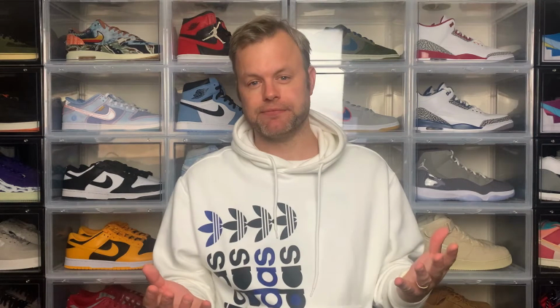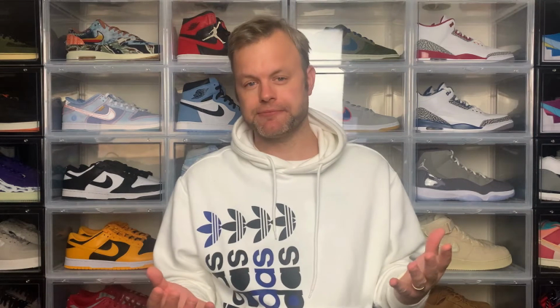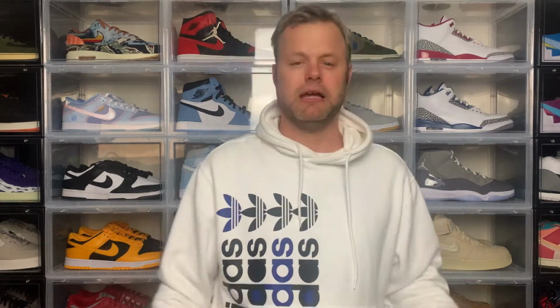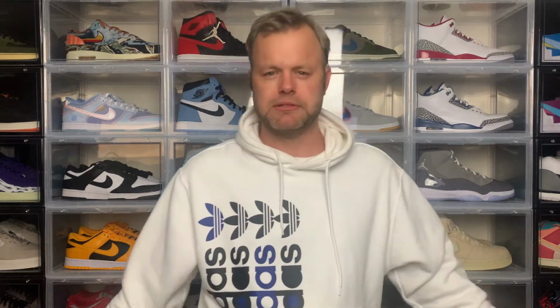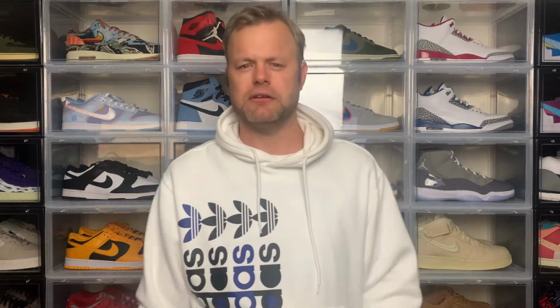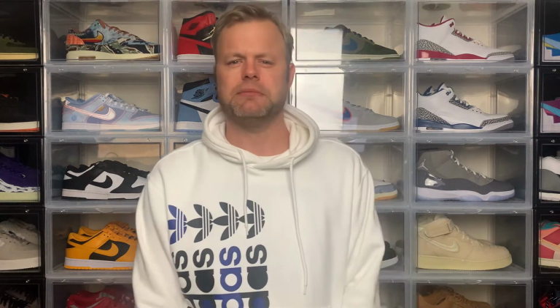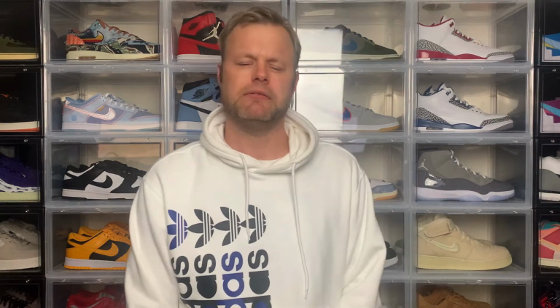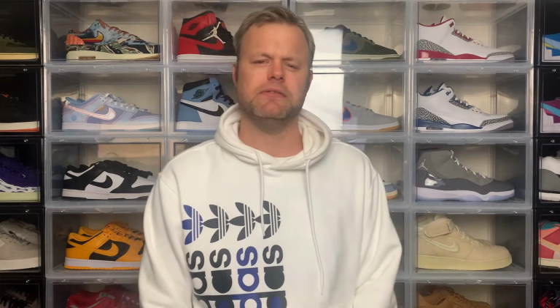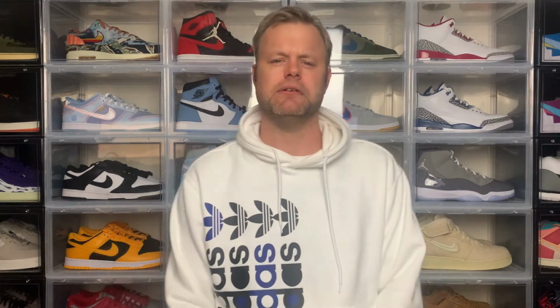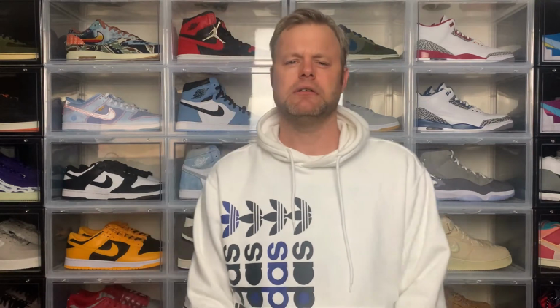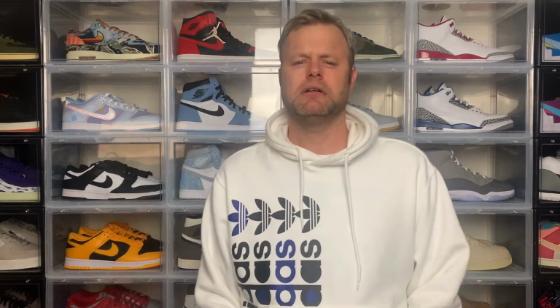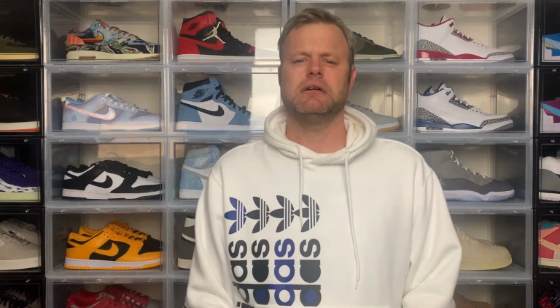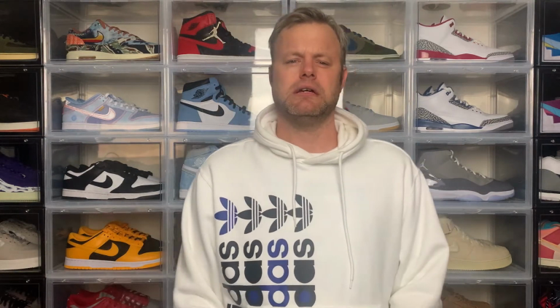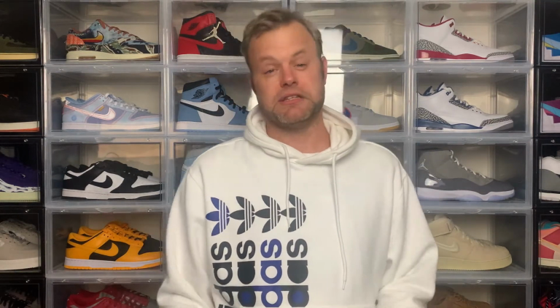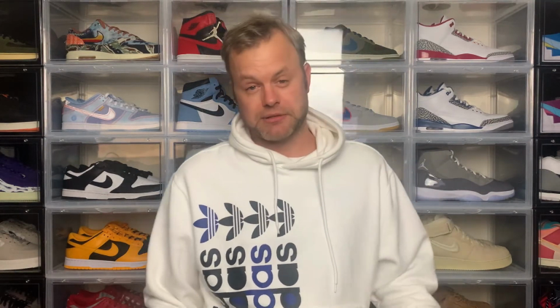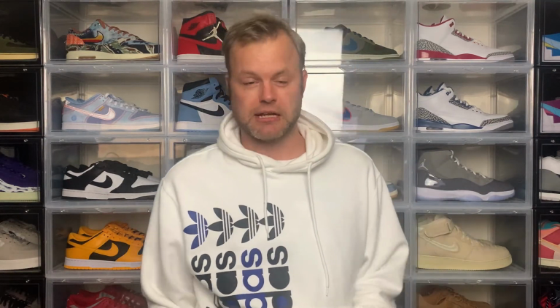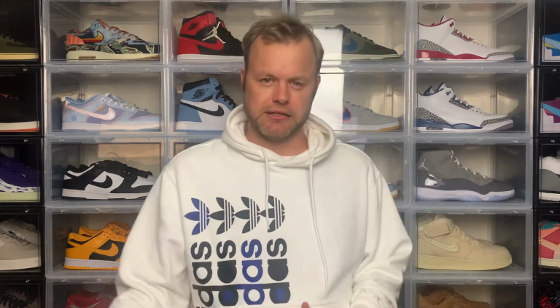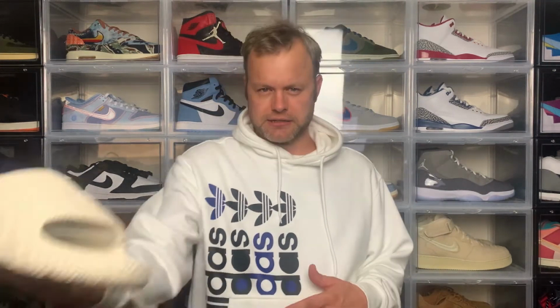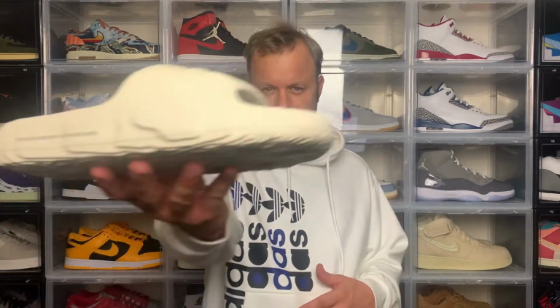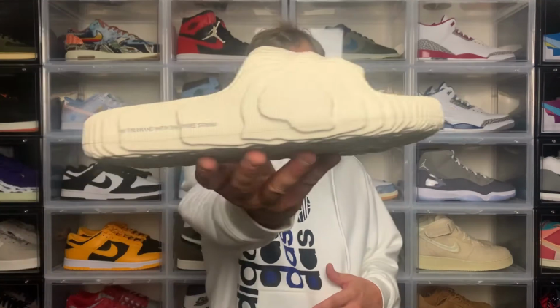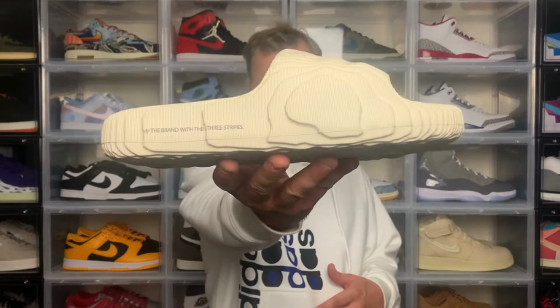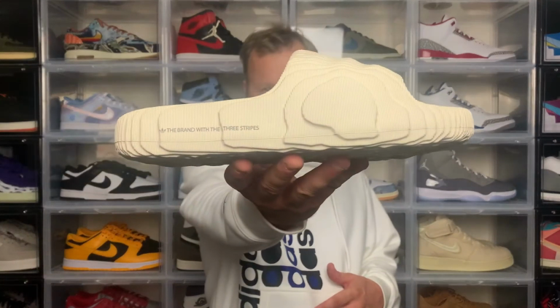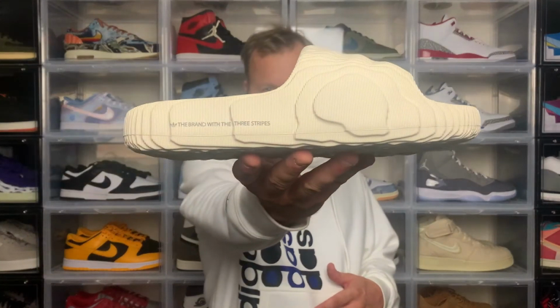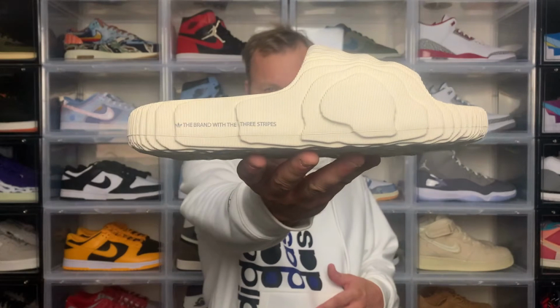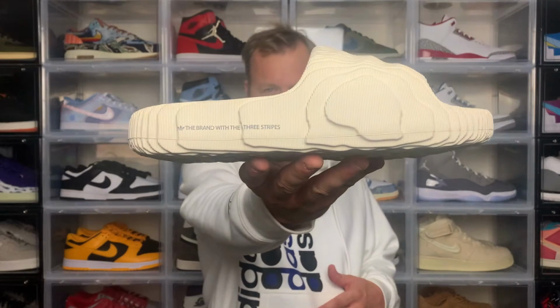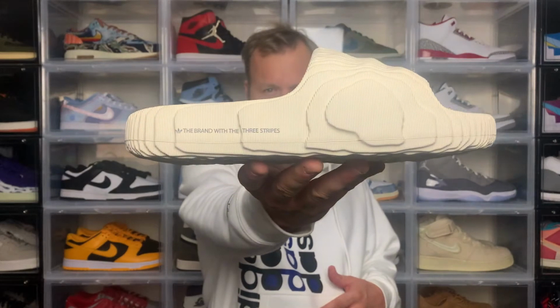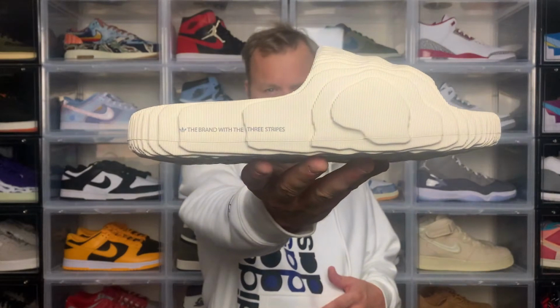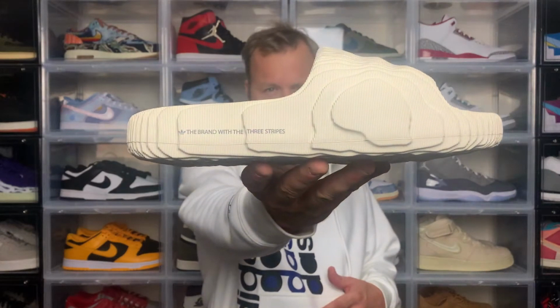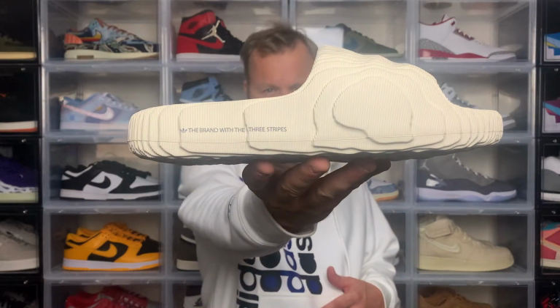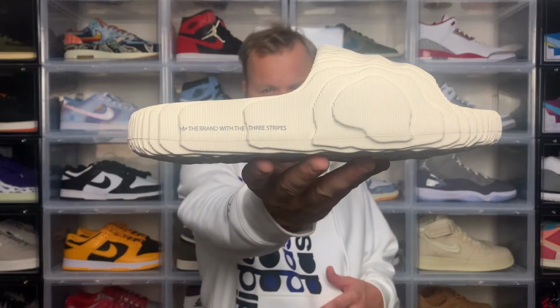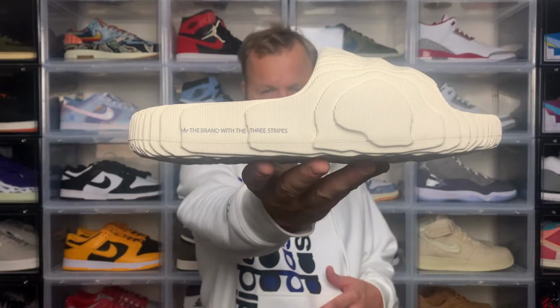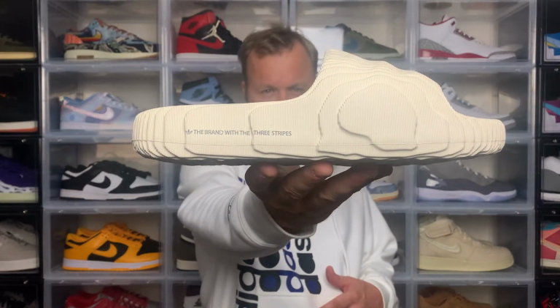Hey, welcome back to my video. Today I'm checking out the Adelaide 22 slide in the aluminium colourway.